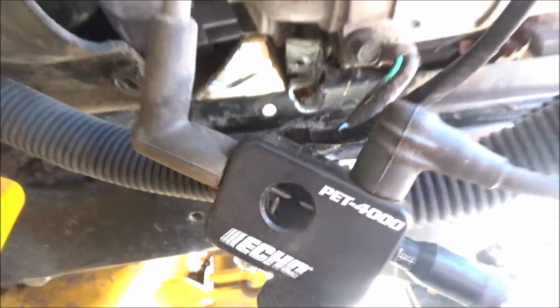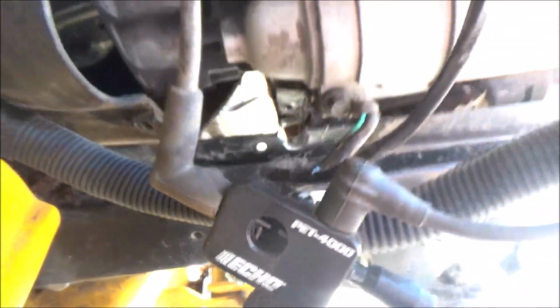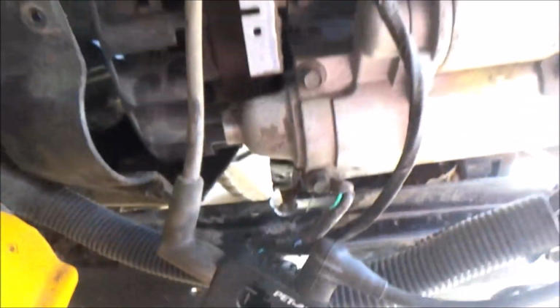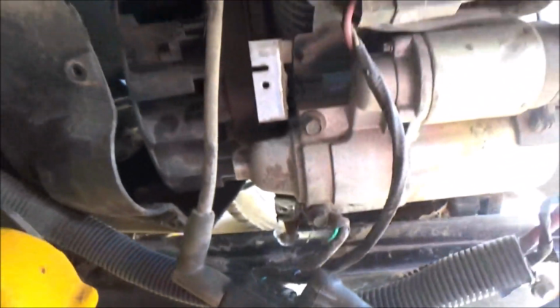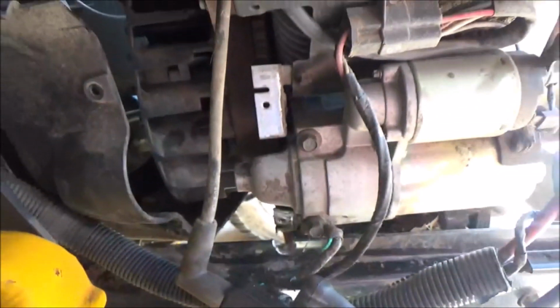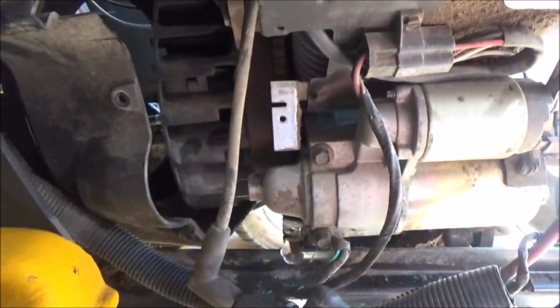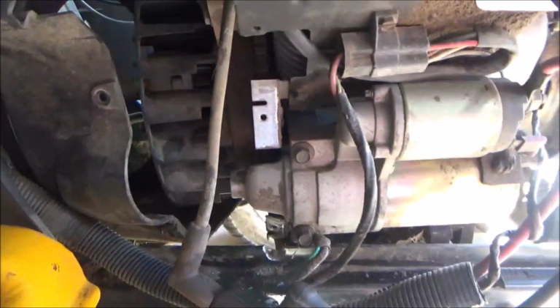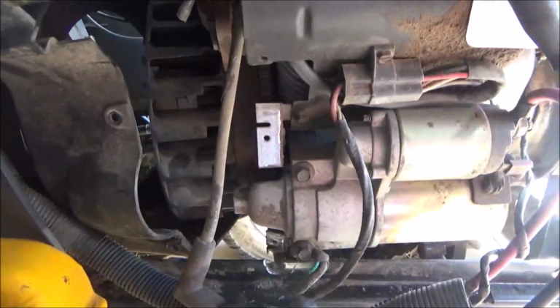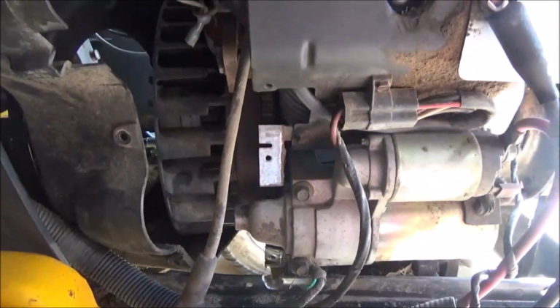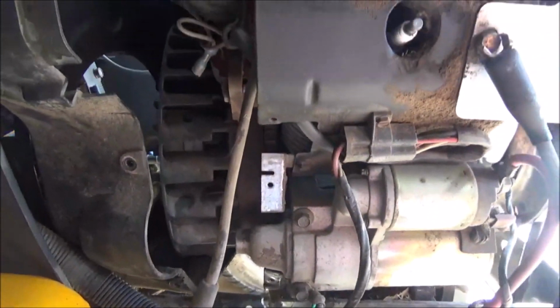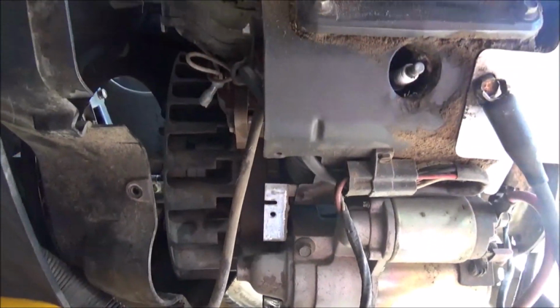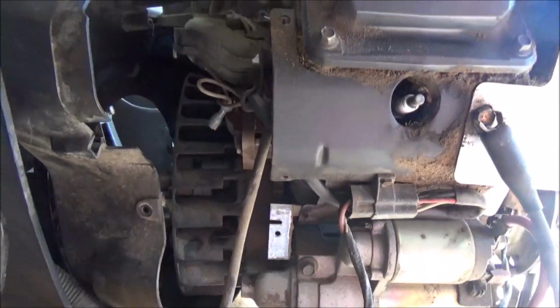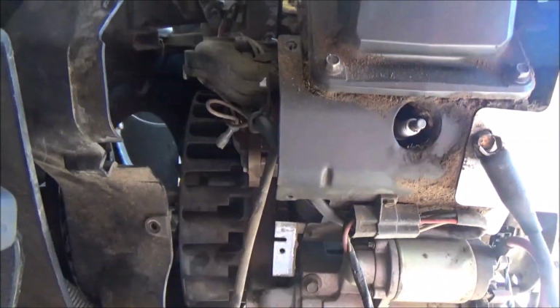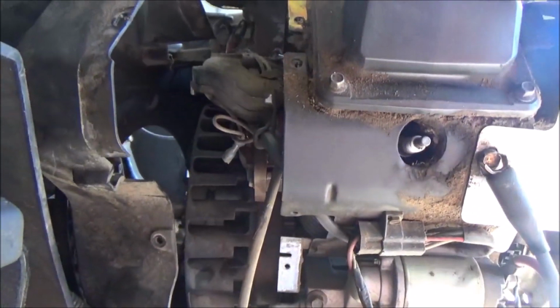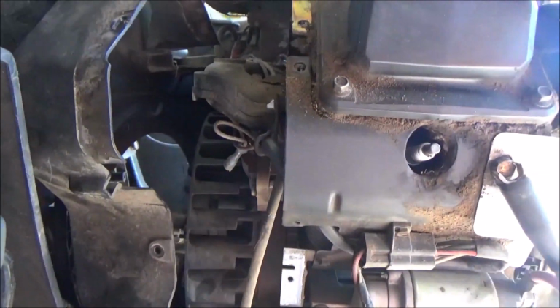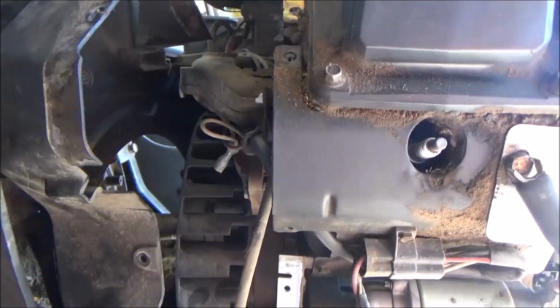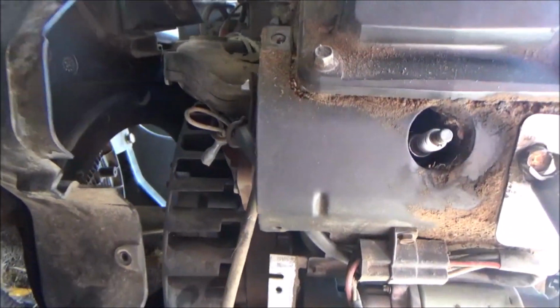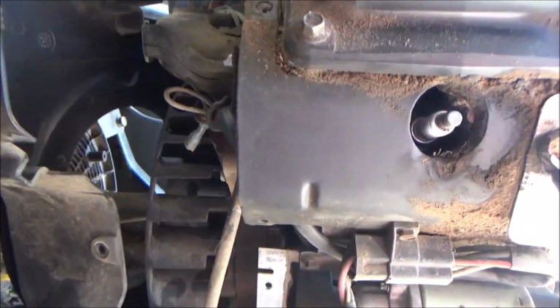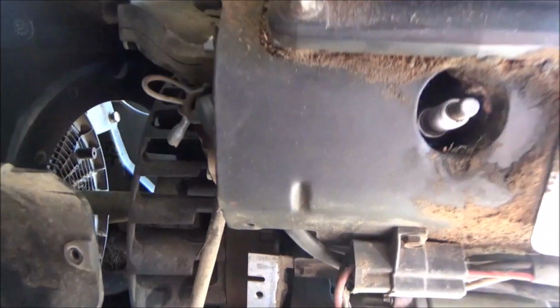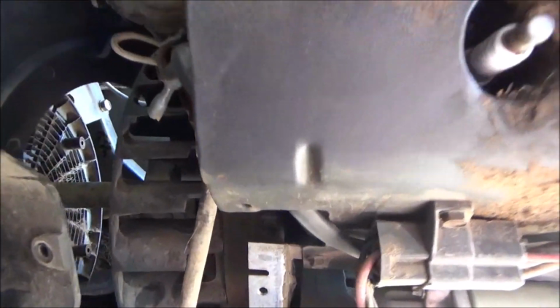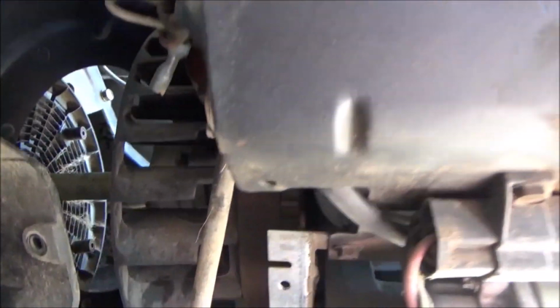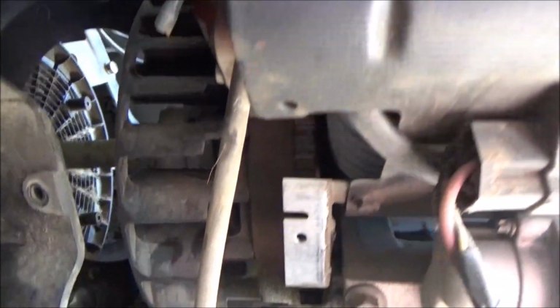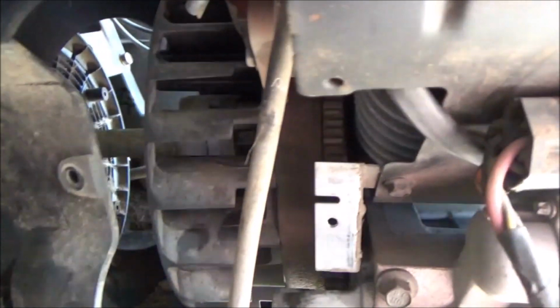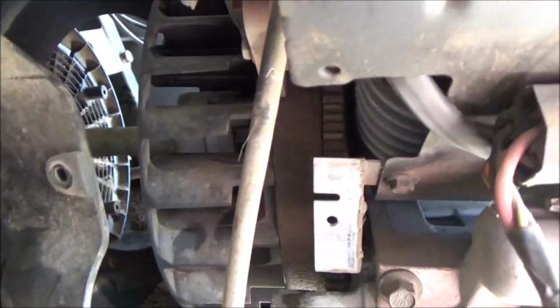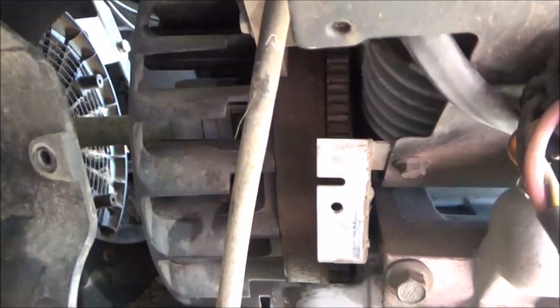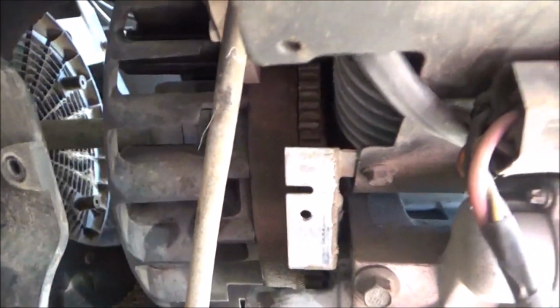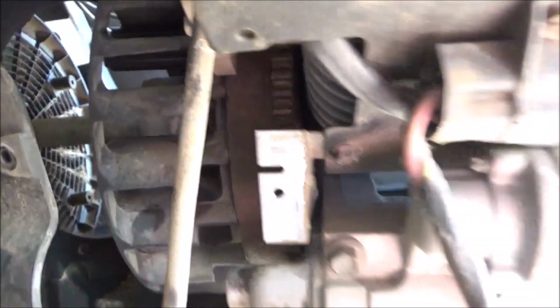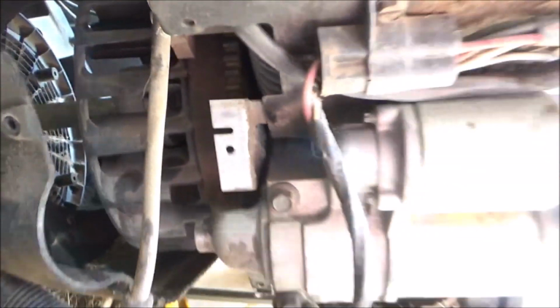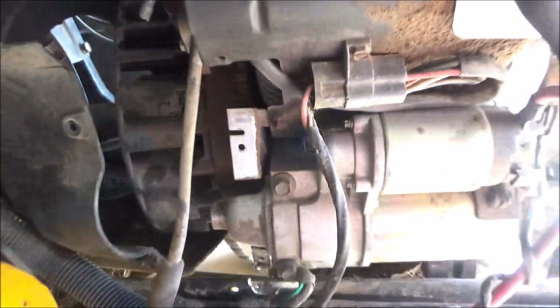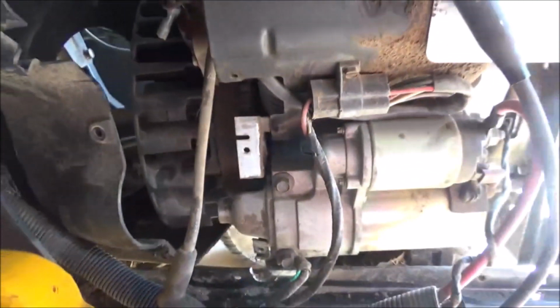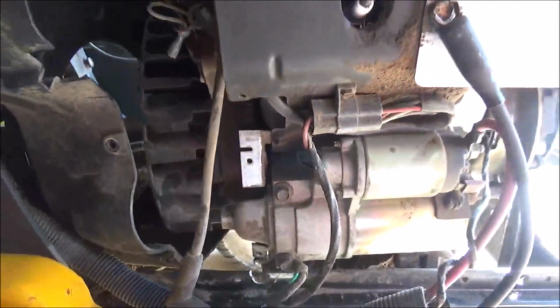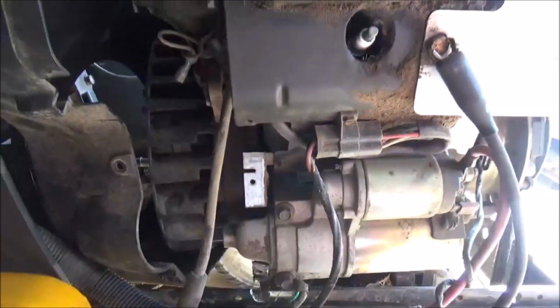So I'm going to diagnose this as a bad ignition module. They do go bad on Kohlers, Briggs, and just about any manufacturer — I've had to replace them many times.